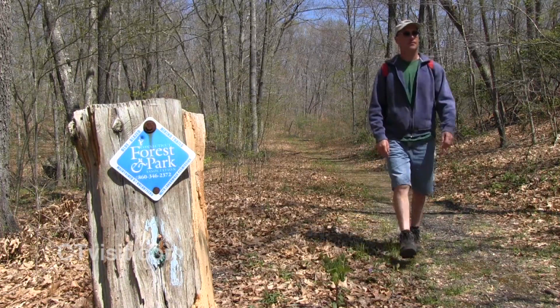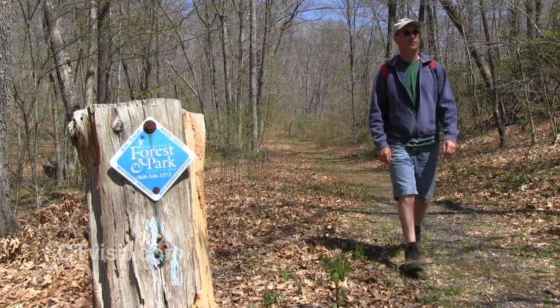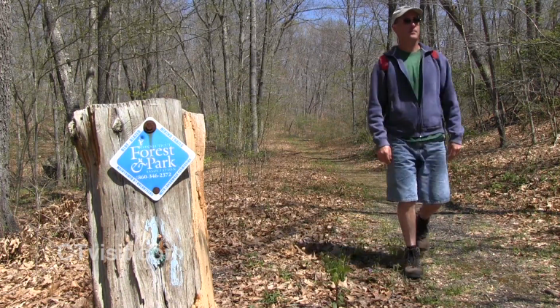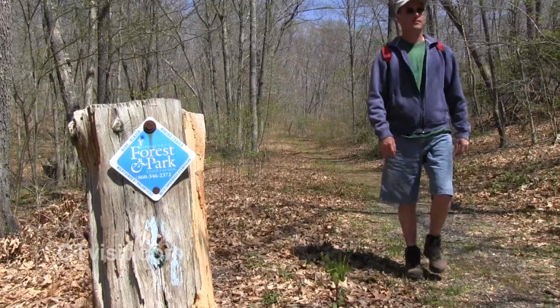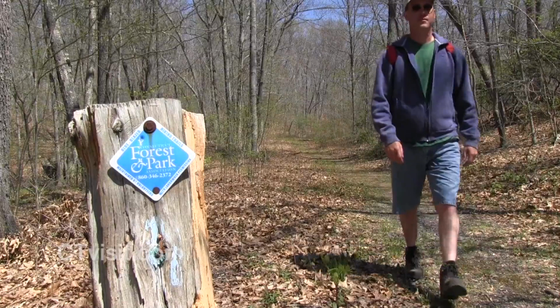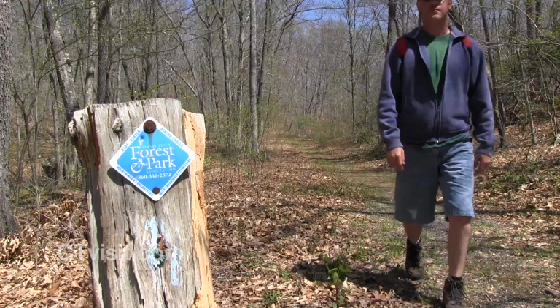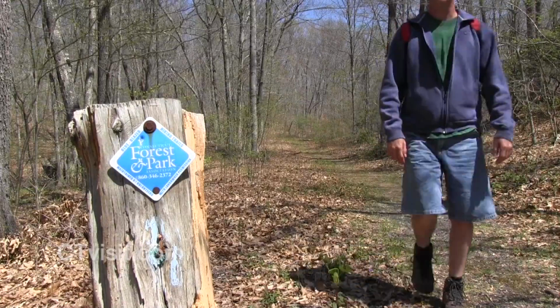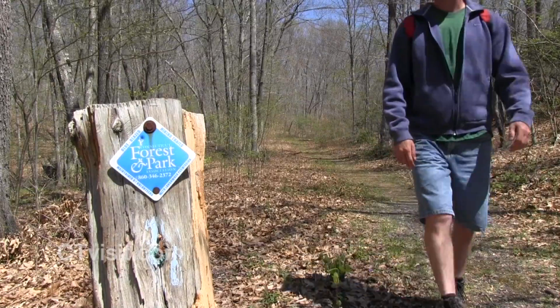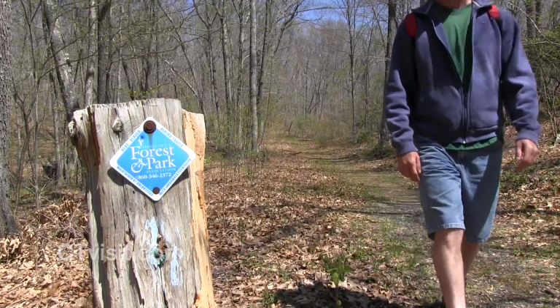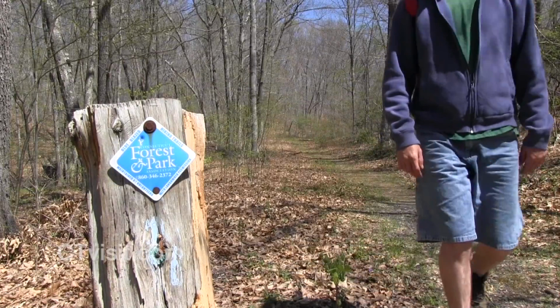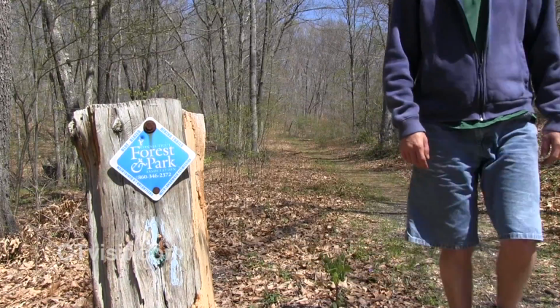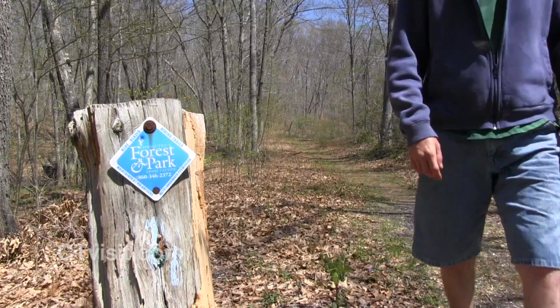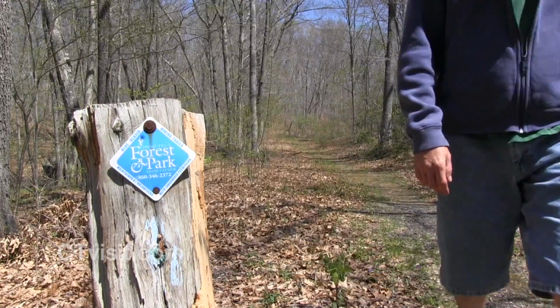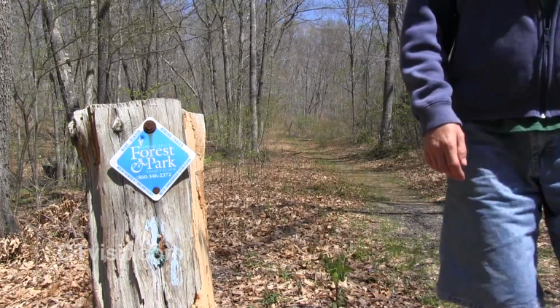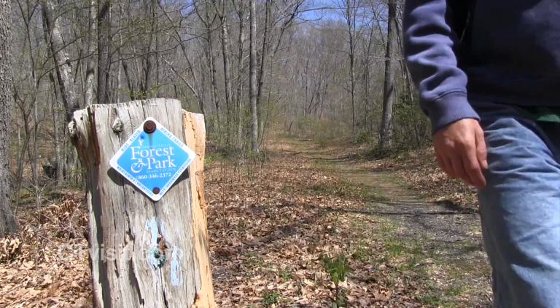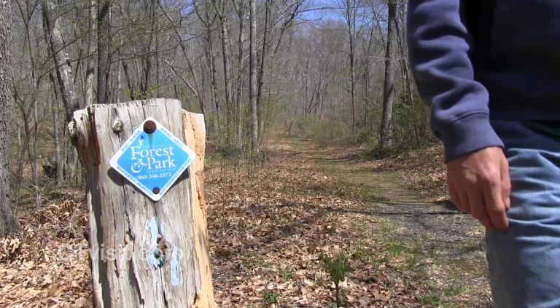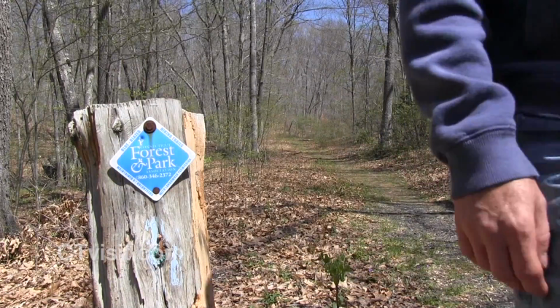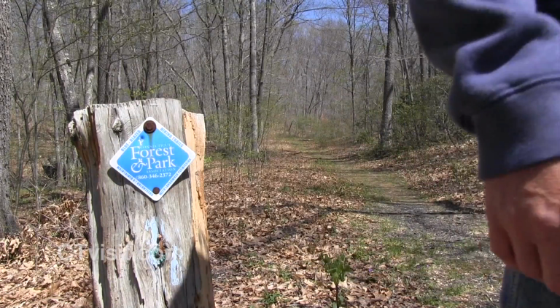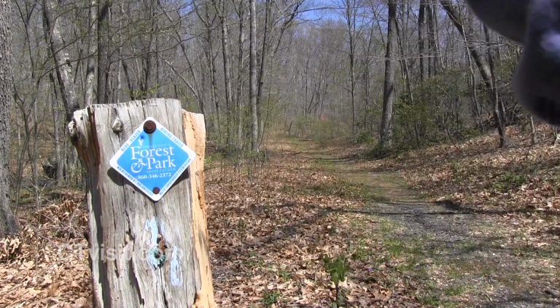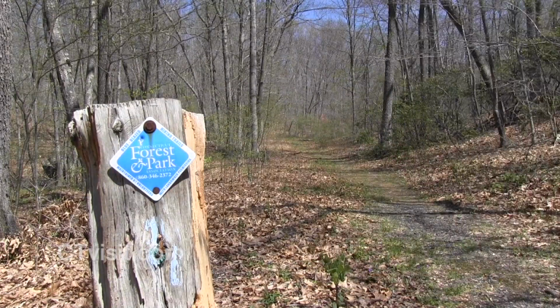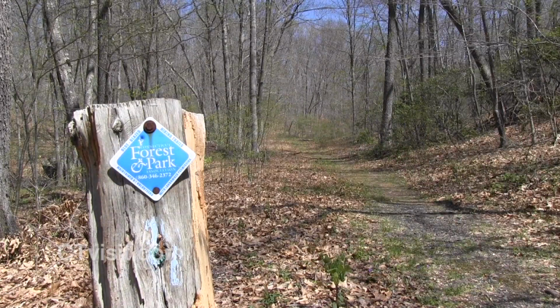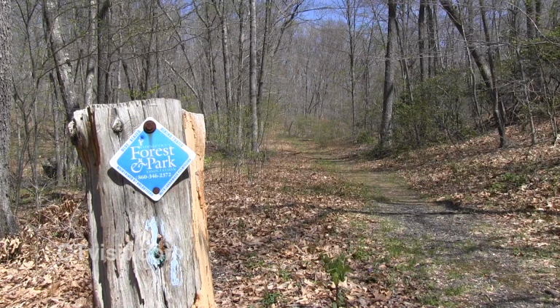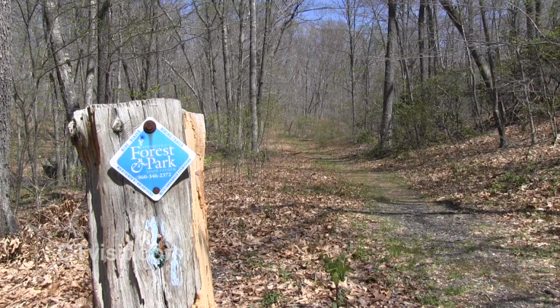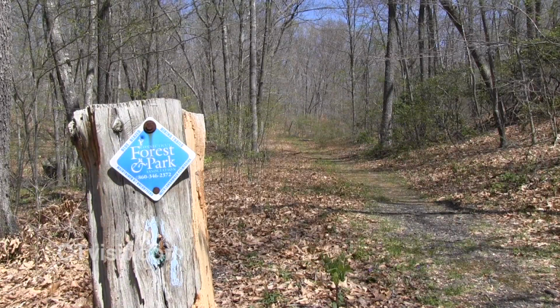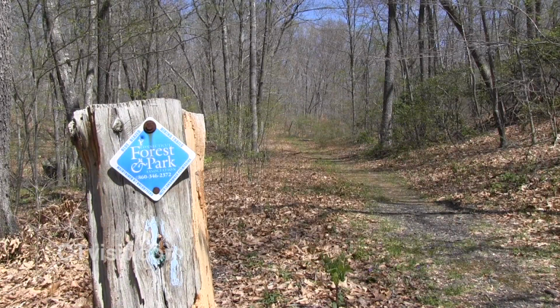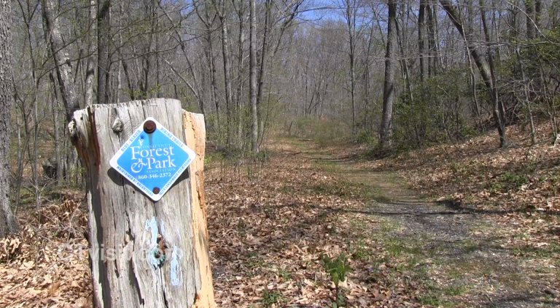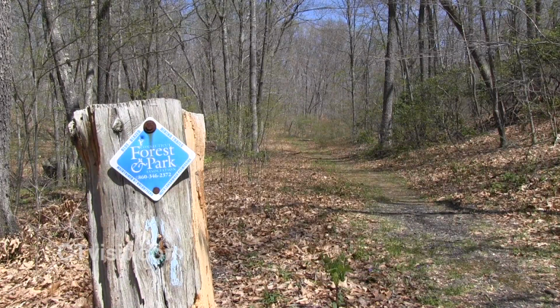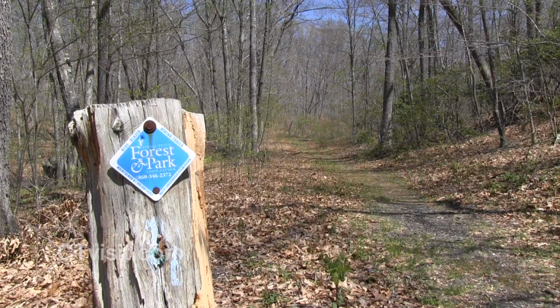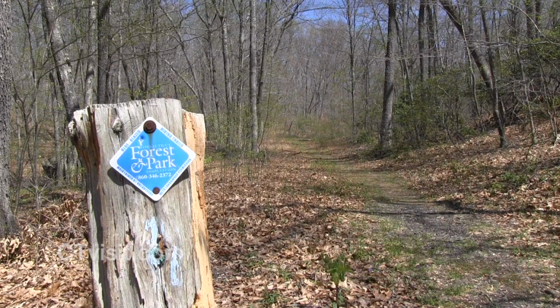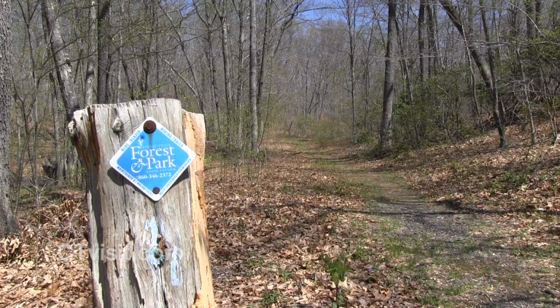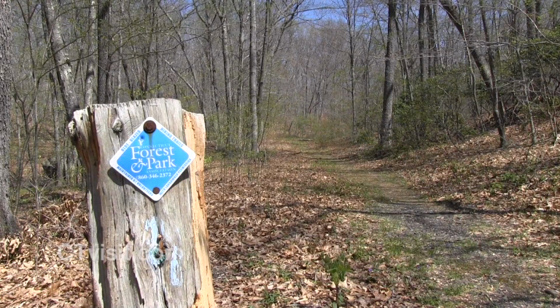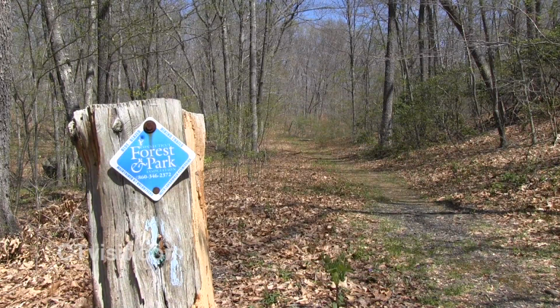For the Connecticut Forest and Park Association, I'm Diane Smith with another tale from the trail.